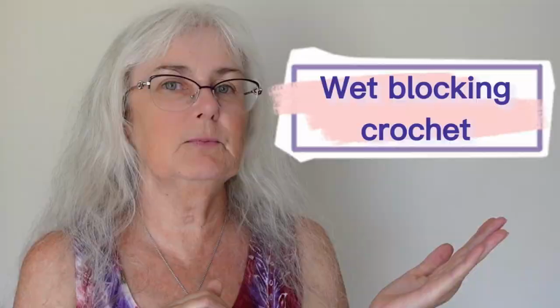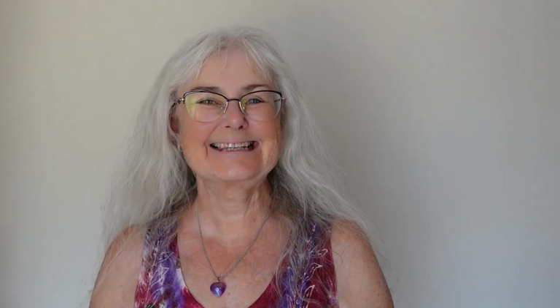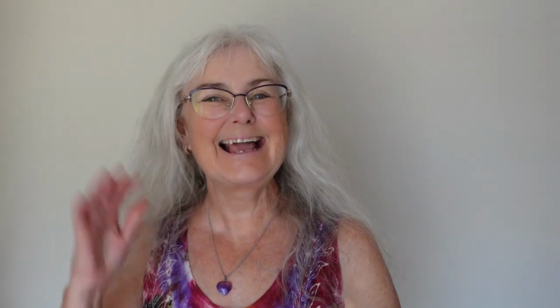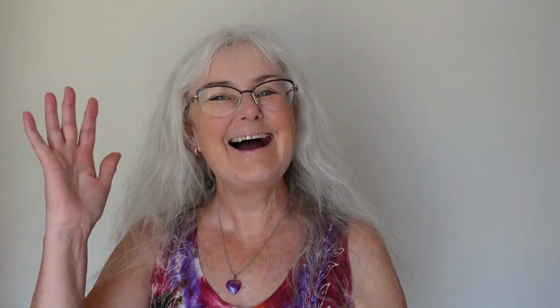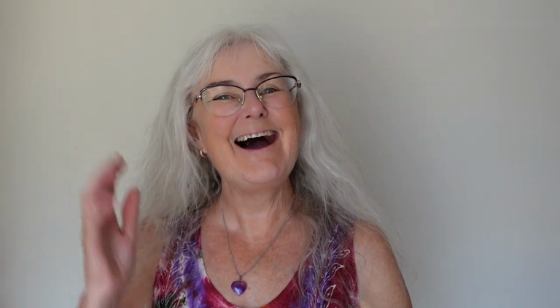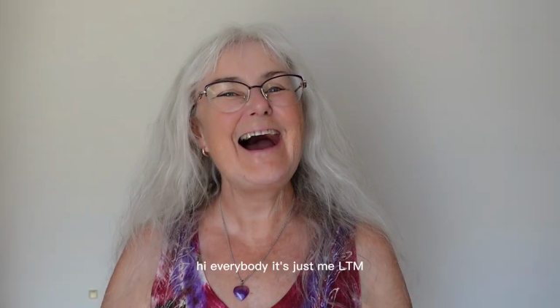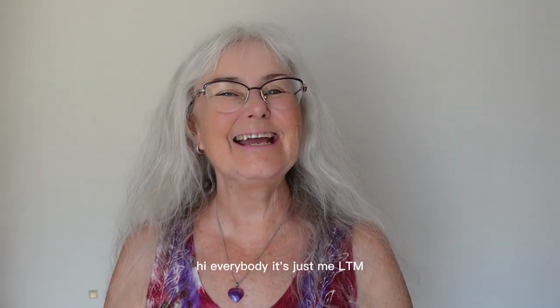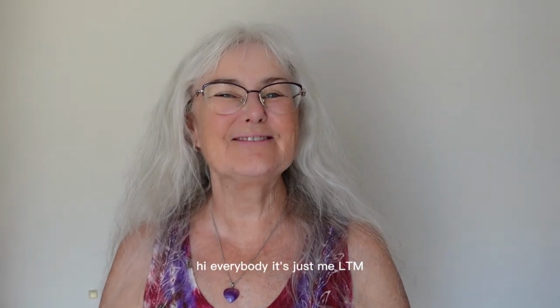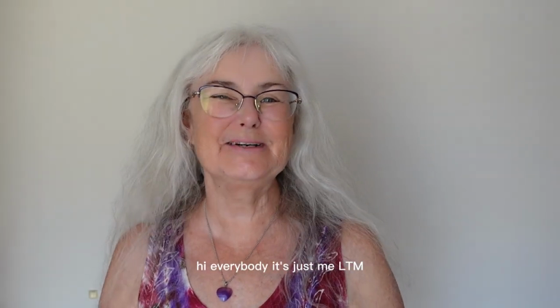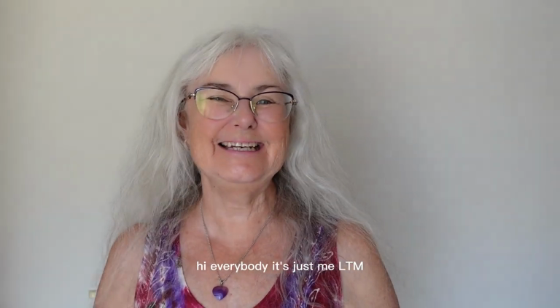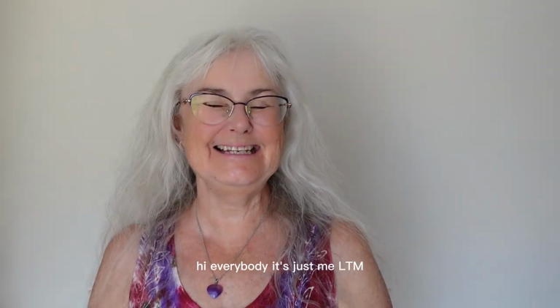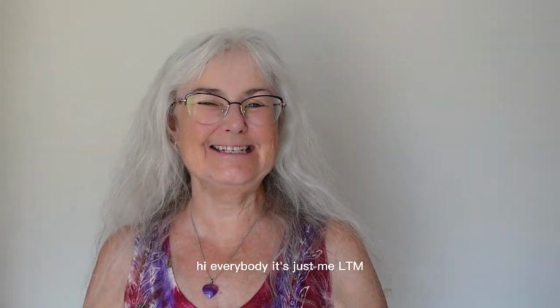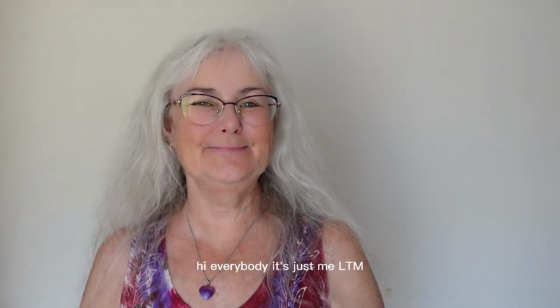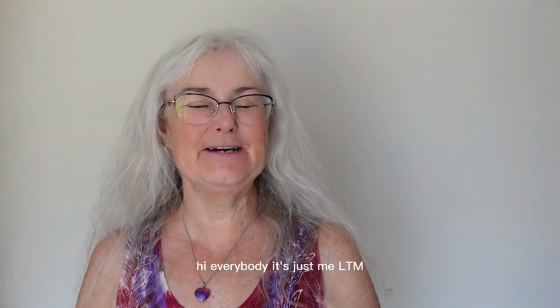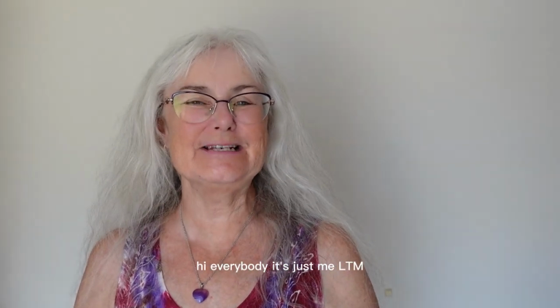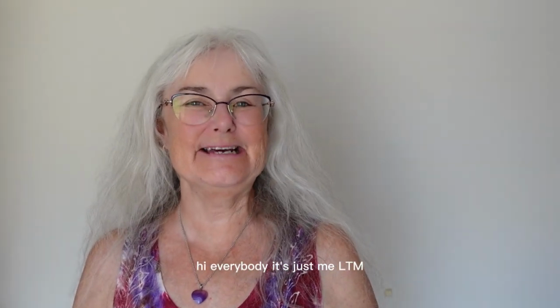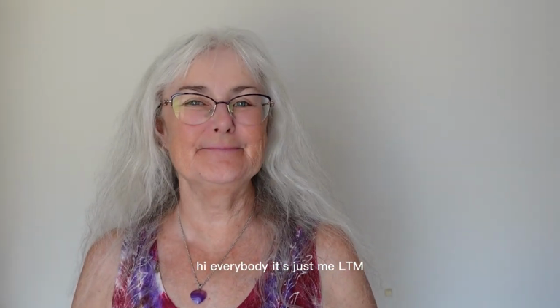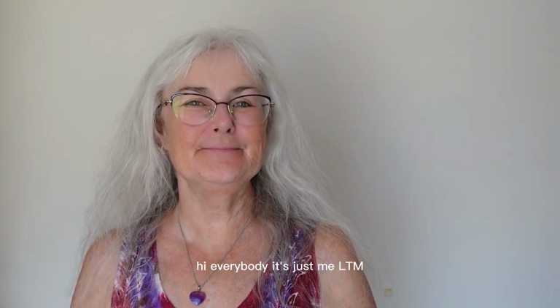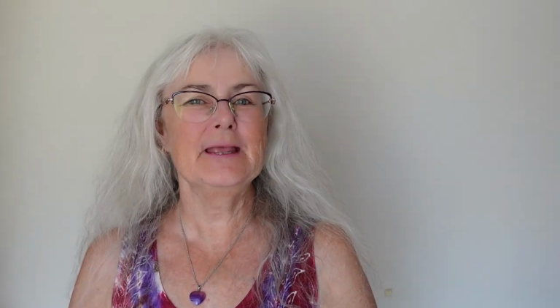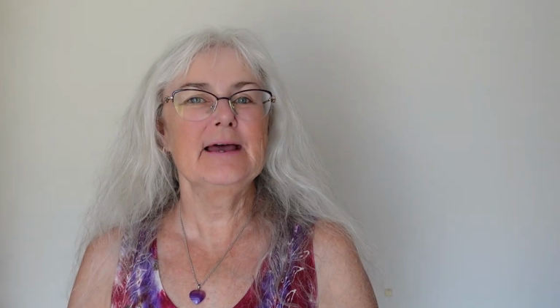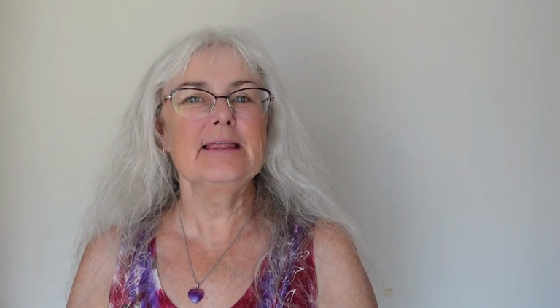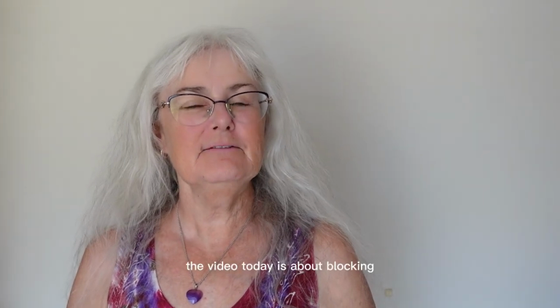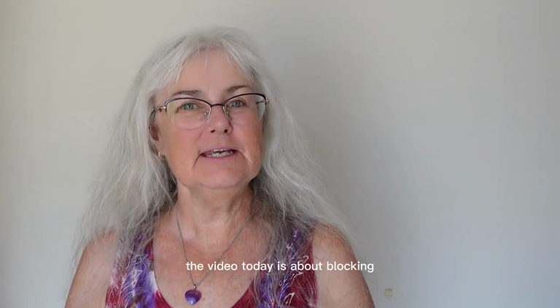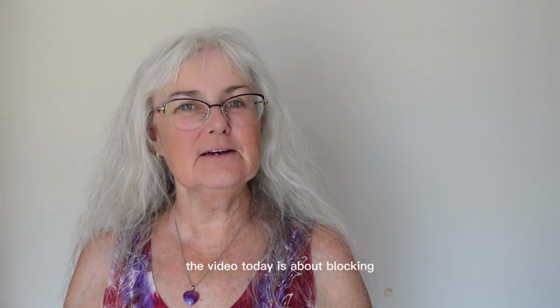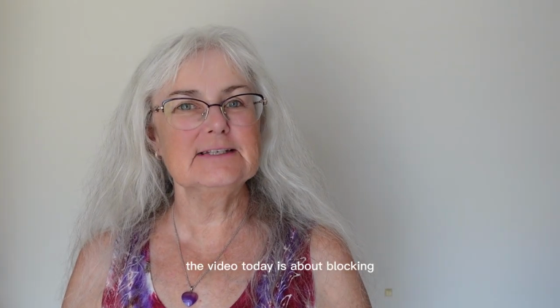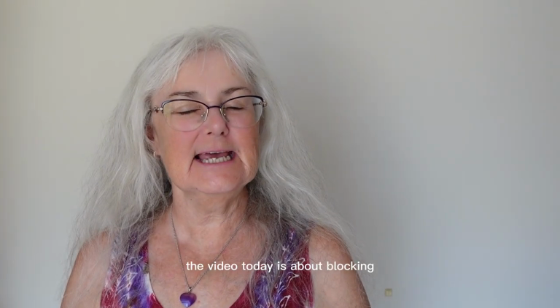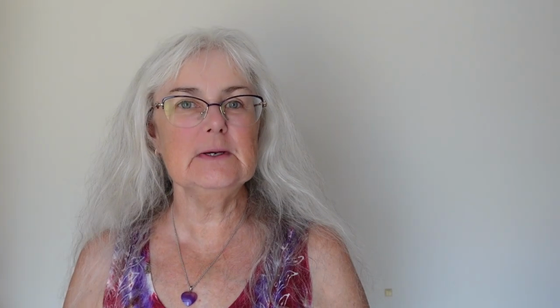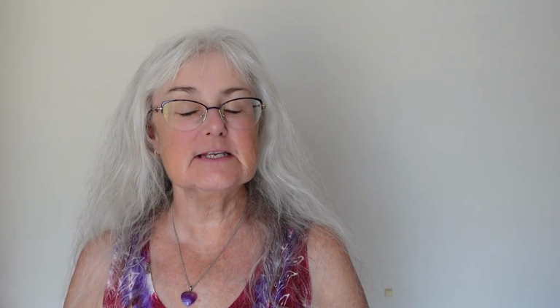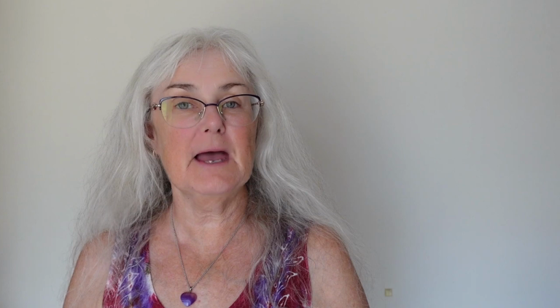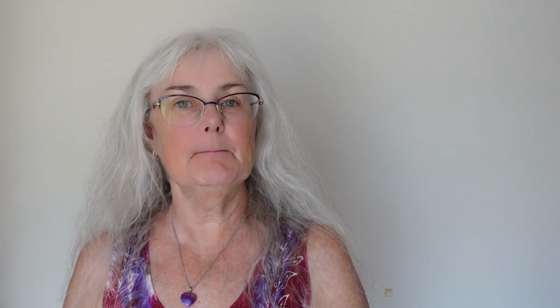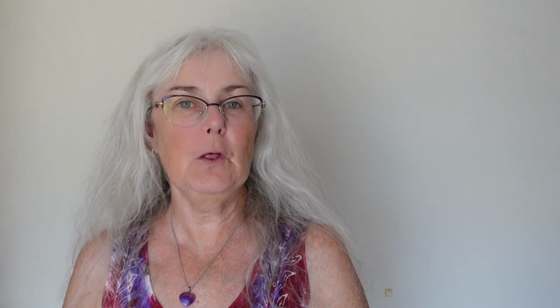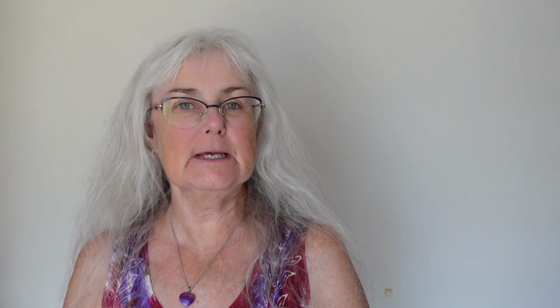Hi everybody, it's just me, LTM. The video today is about blocking.